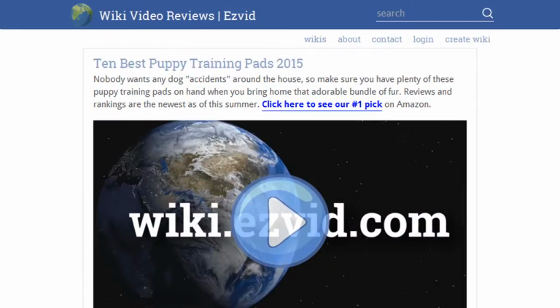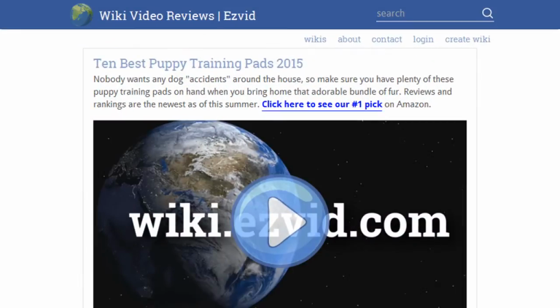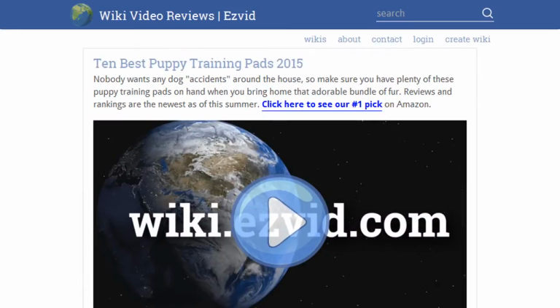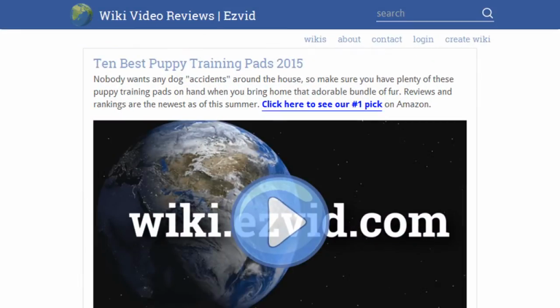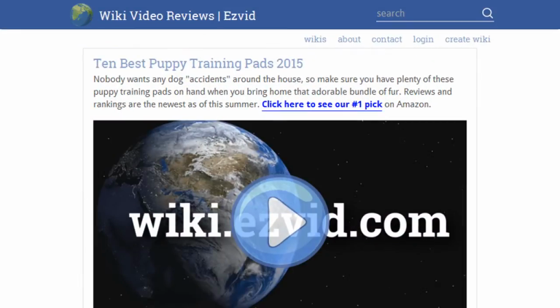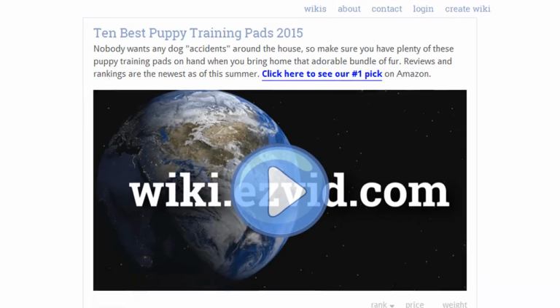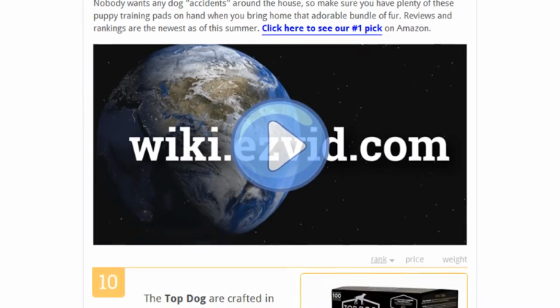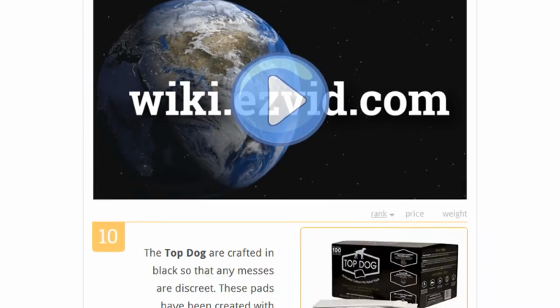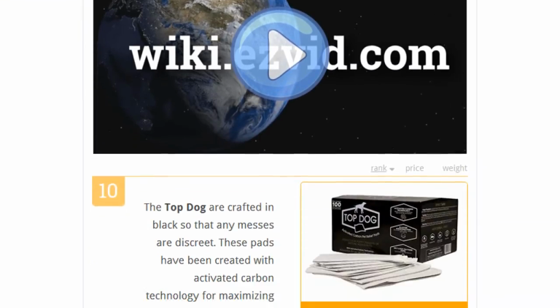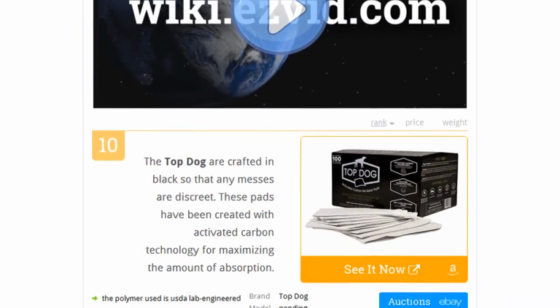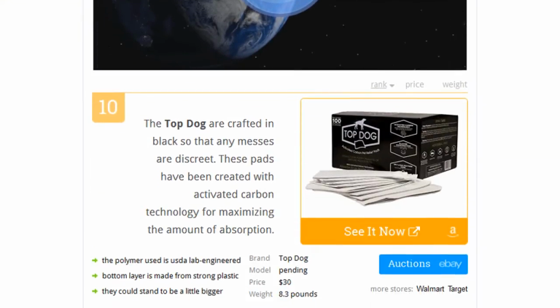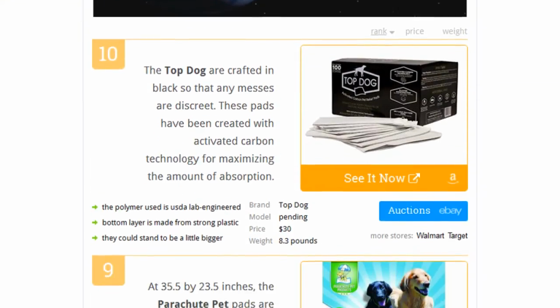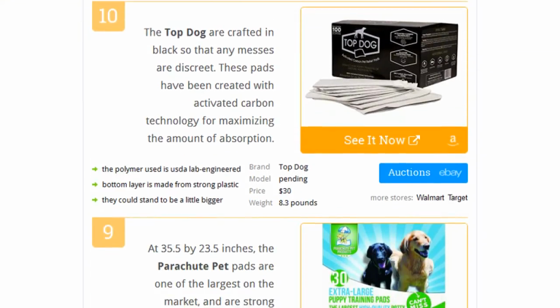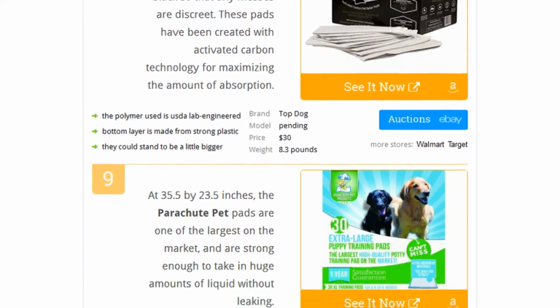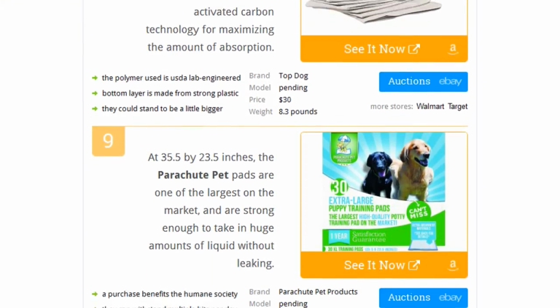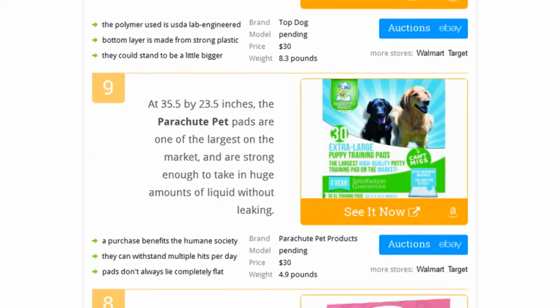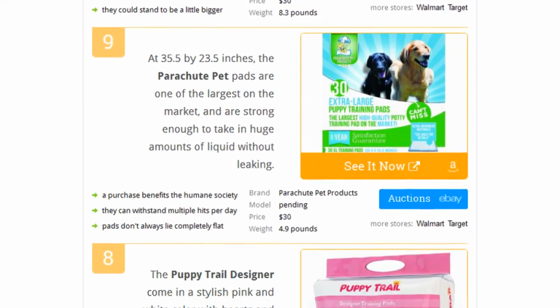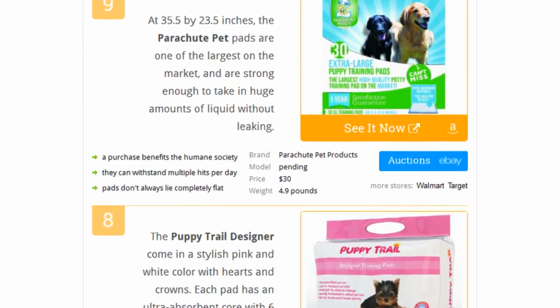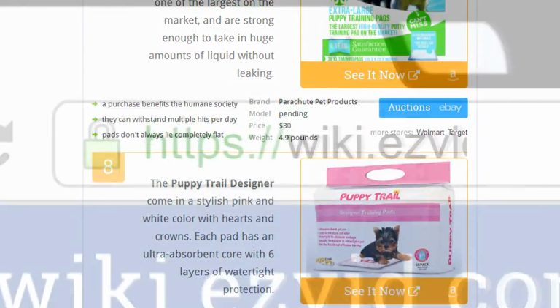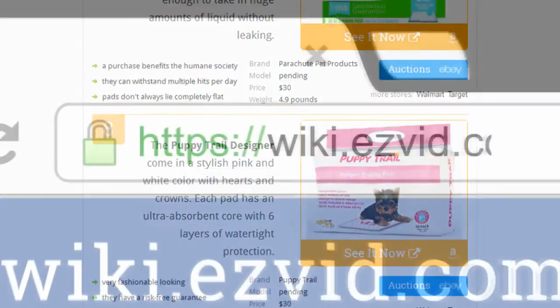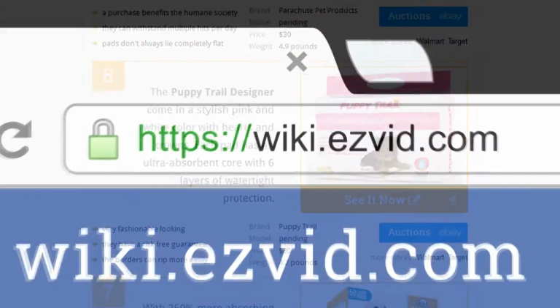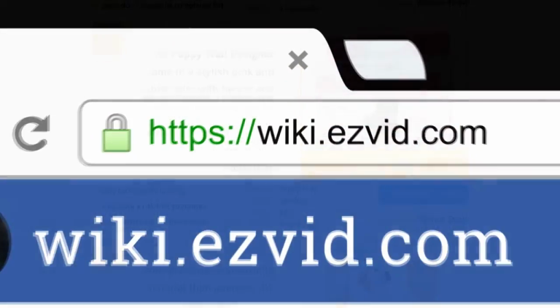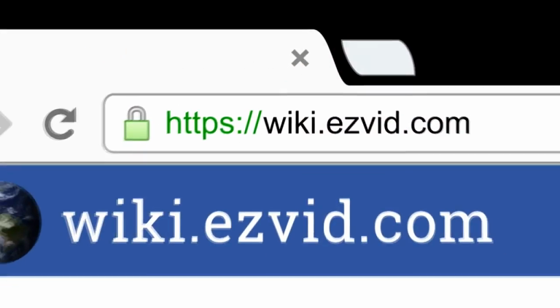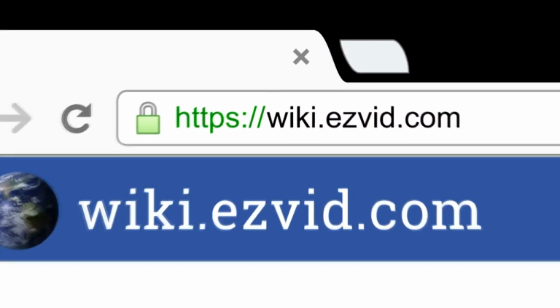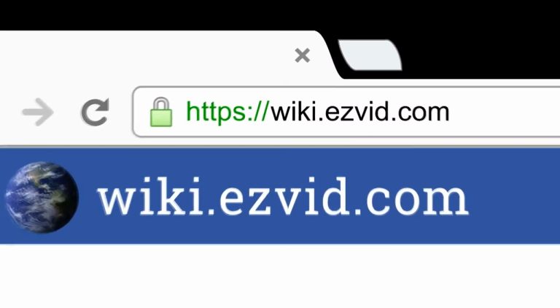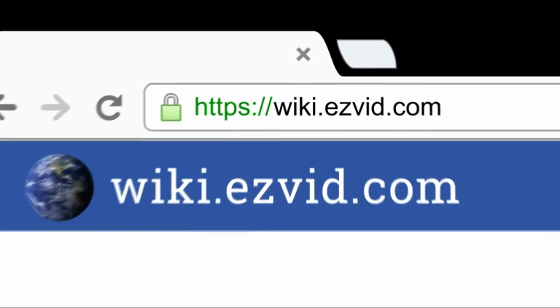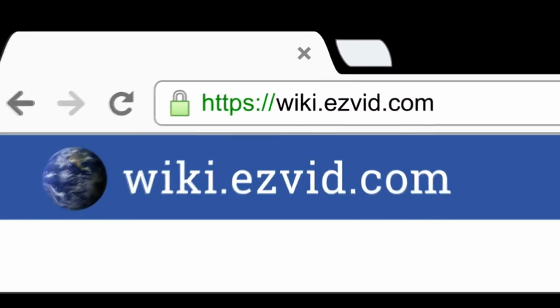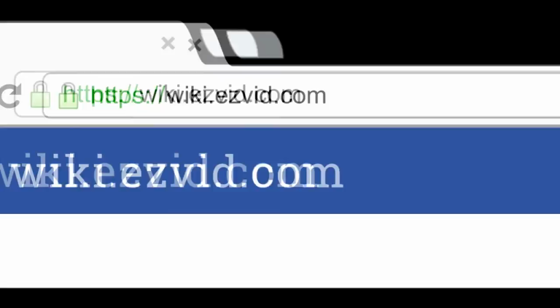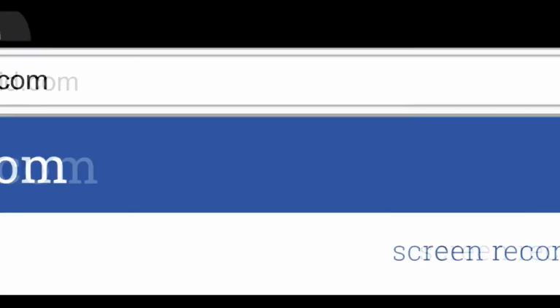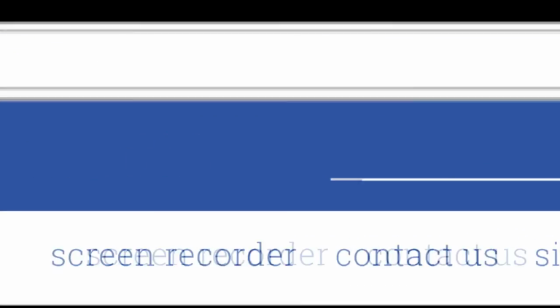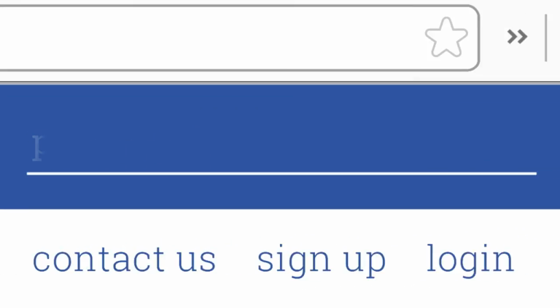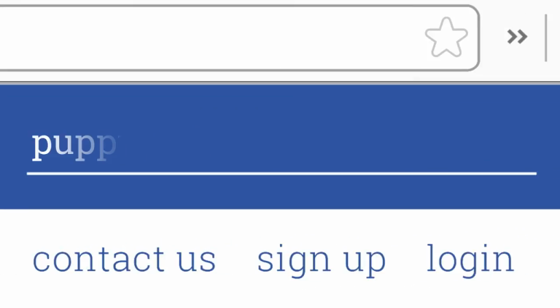To see all this and more, go to wiki.easyvid.com and search for puppy training pads, or click beneath this video.